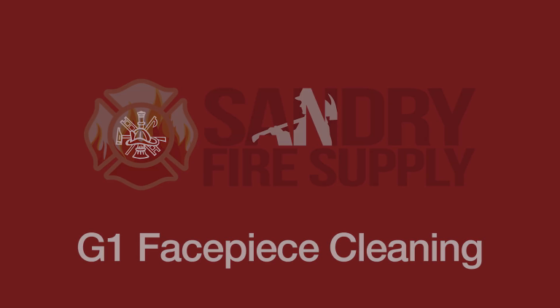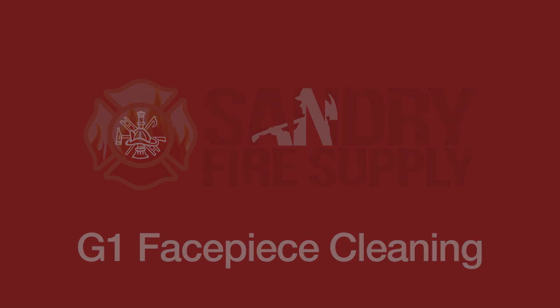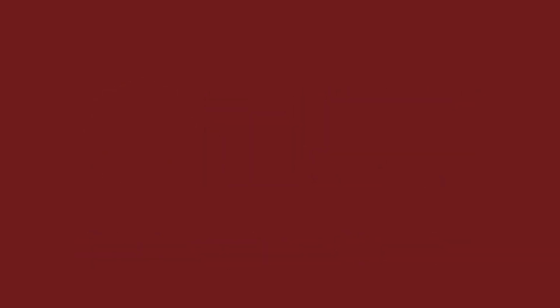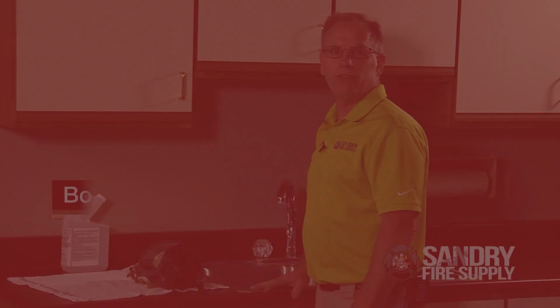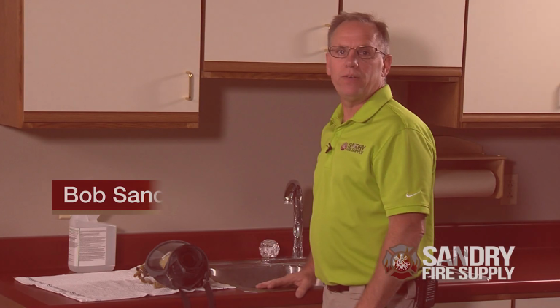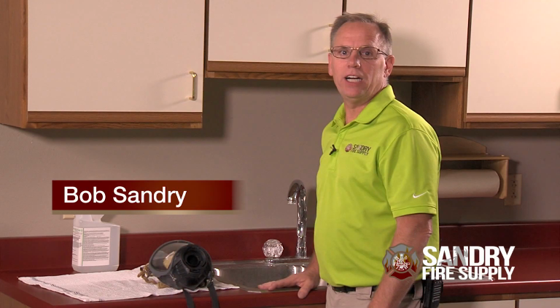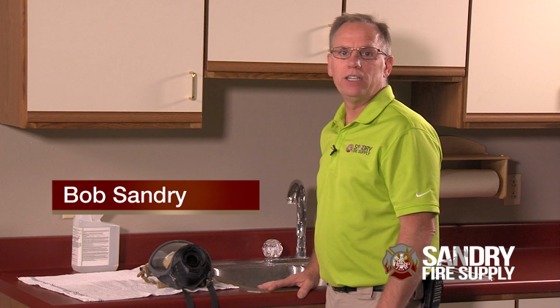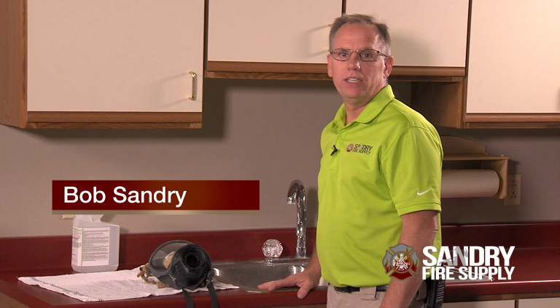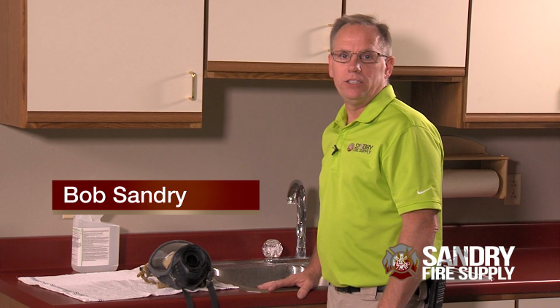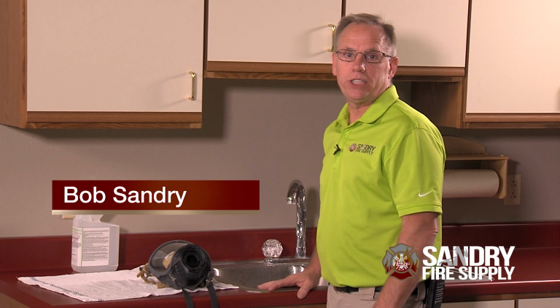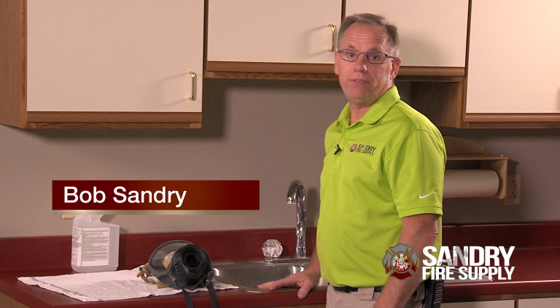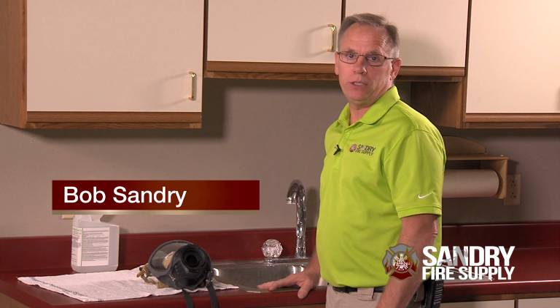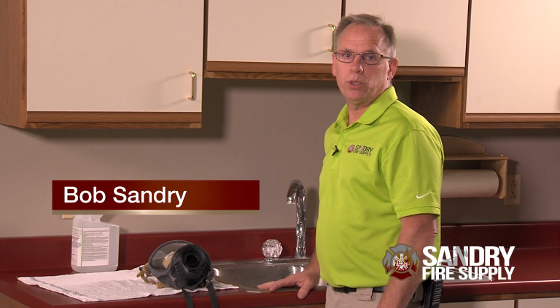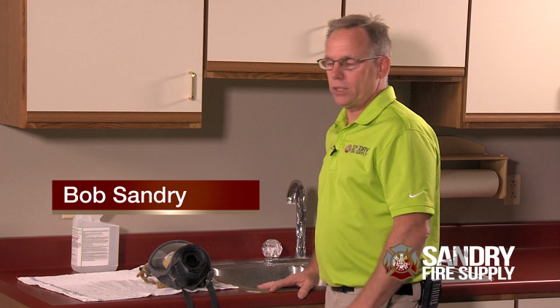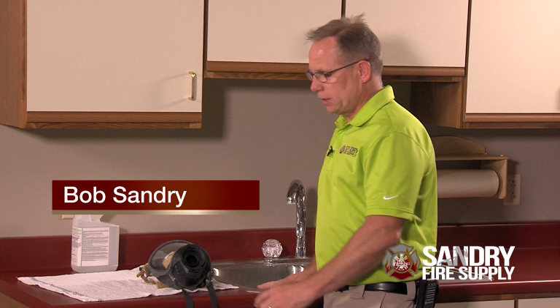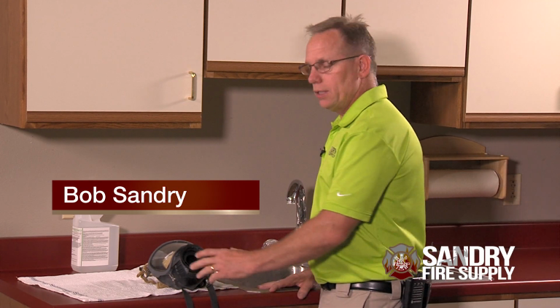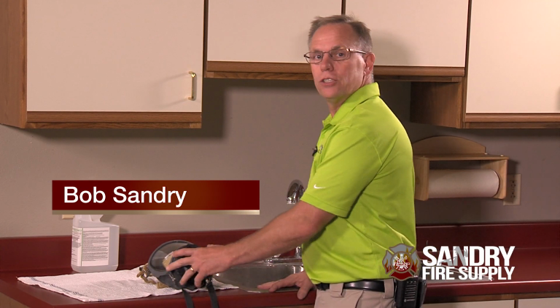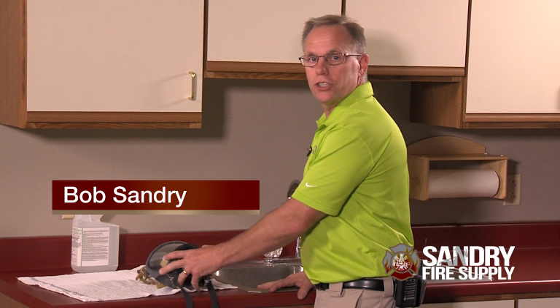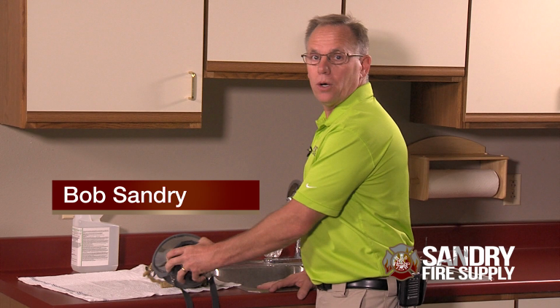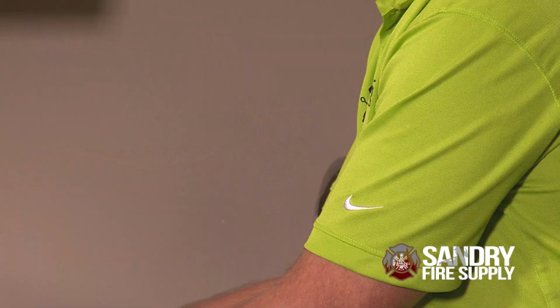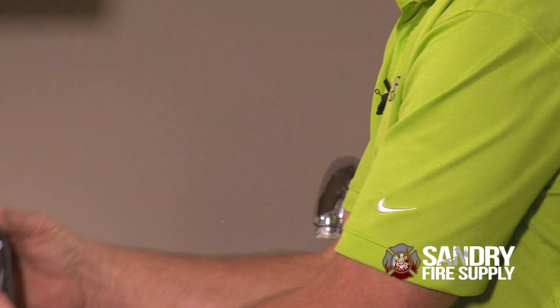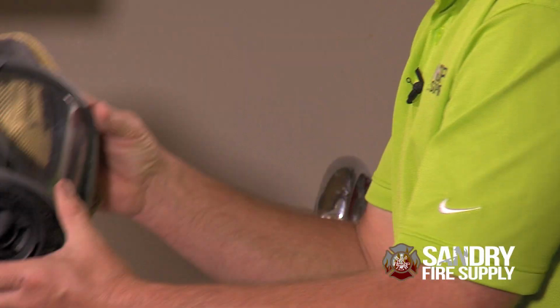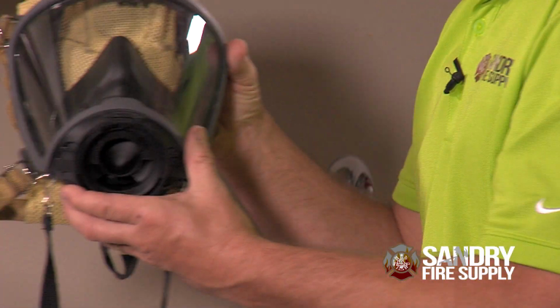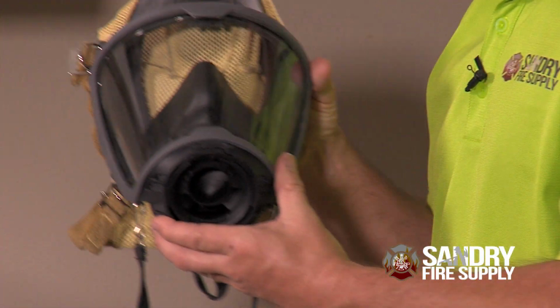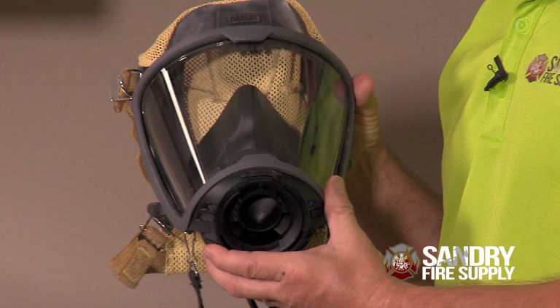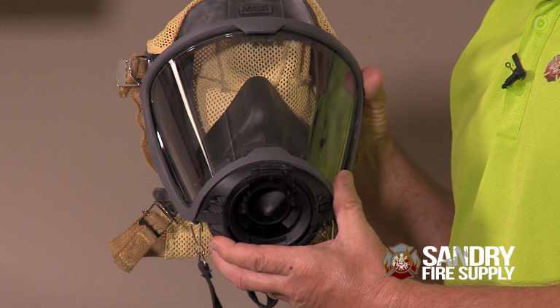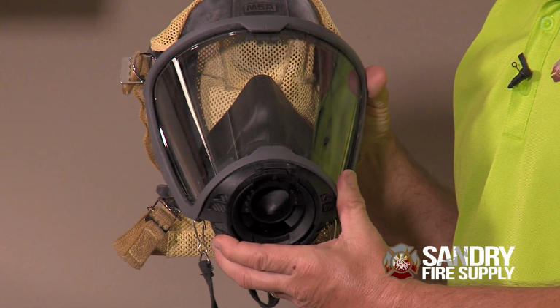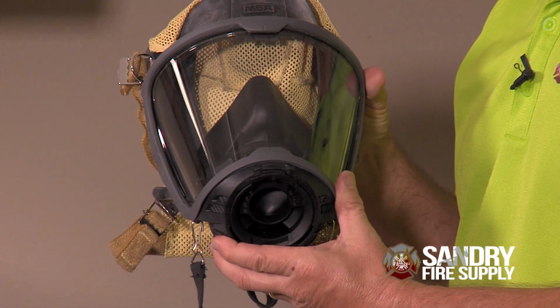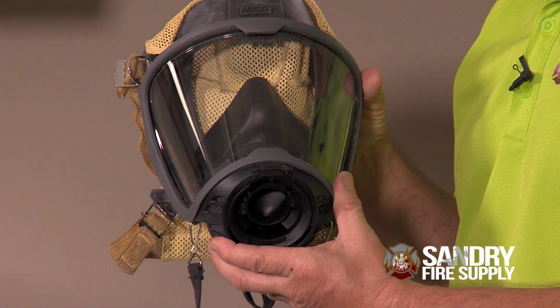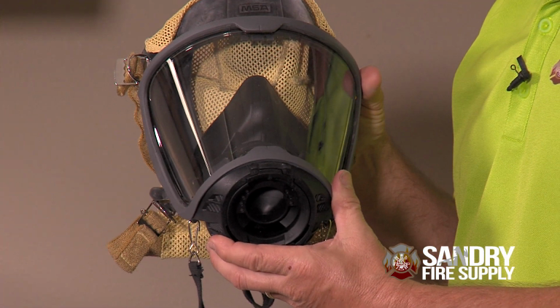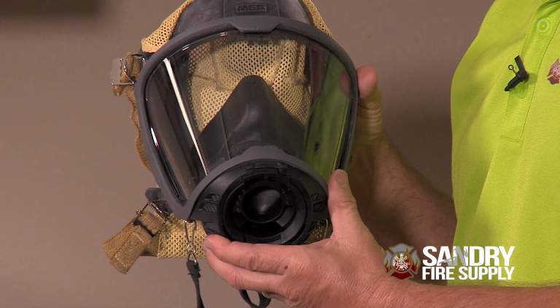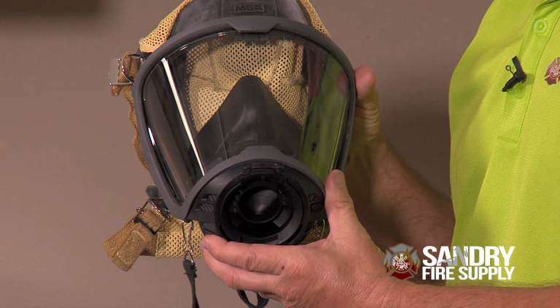Here at Sand Refire, your safety is important to us. So, we're going to show you how to clean your G1 face piece.